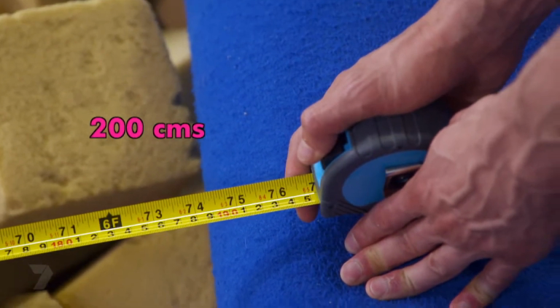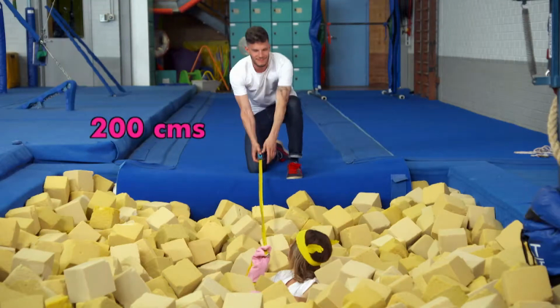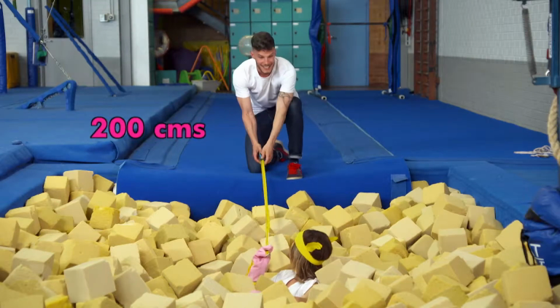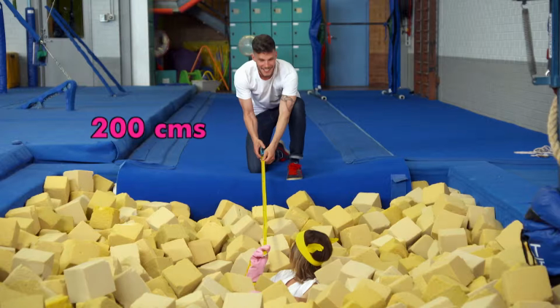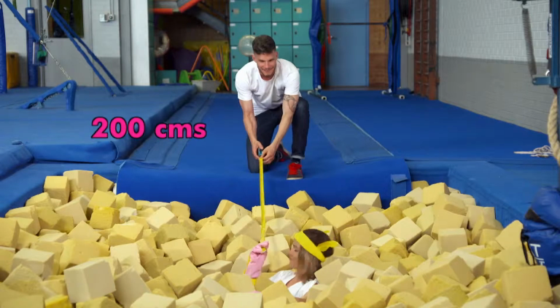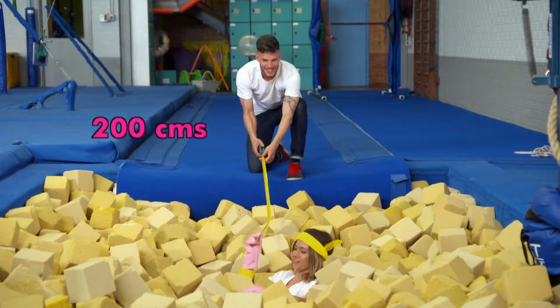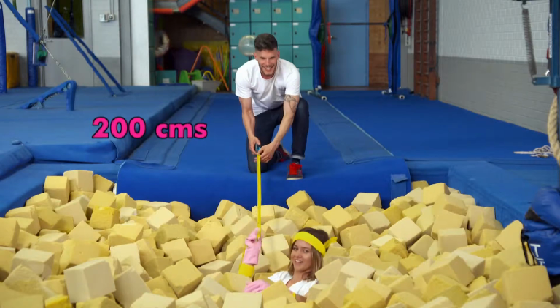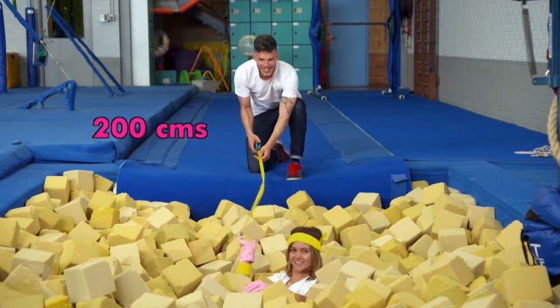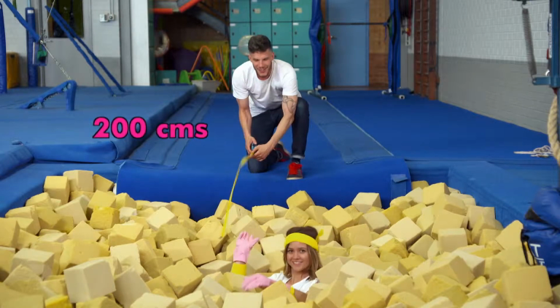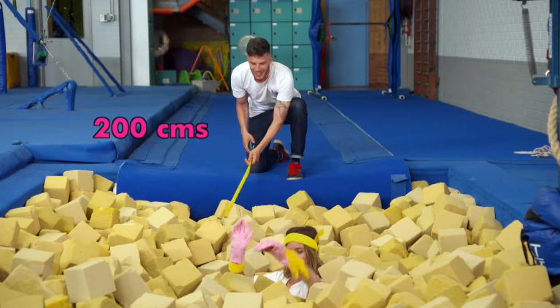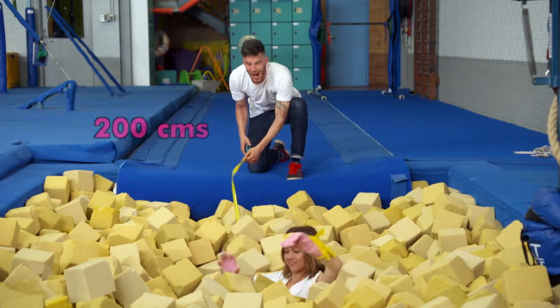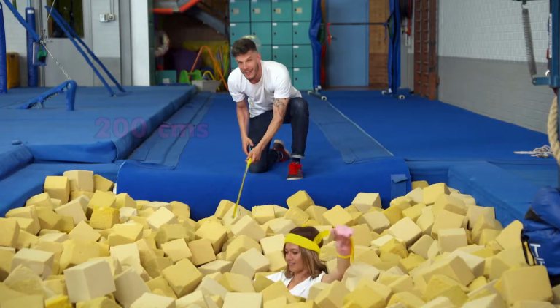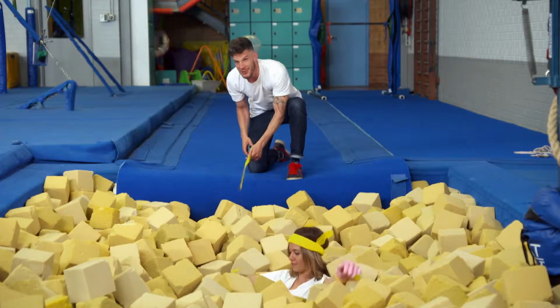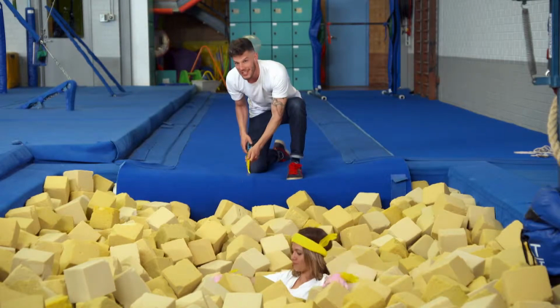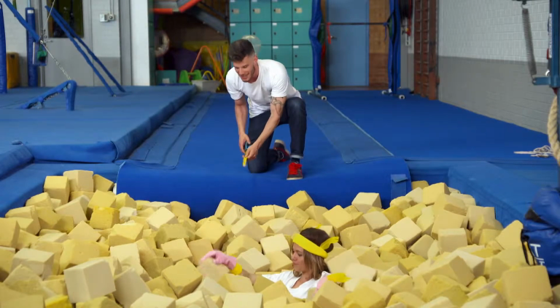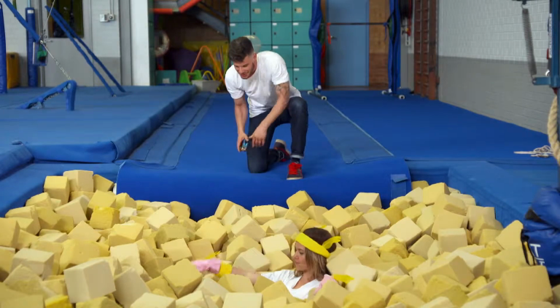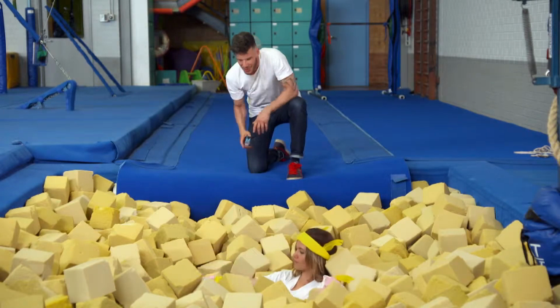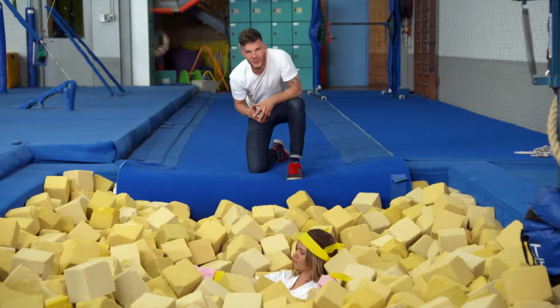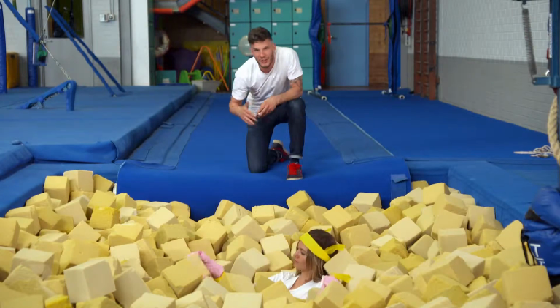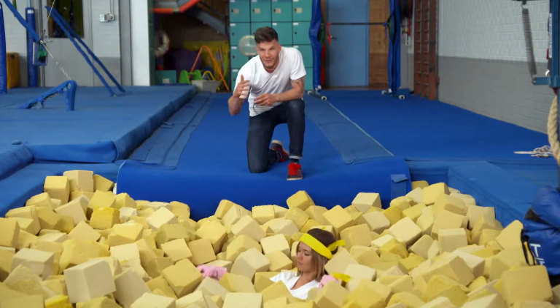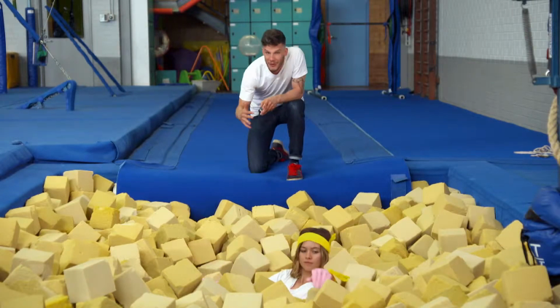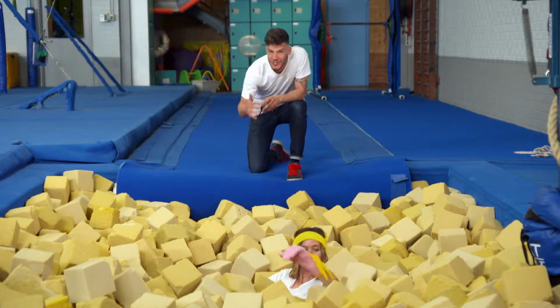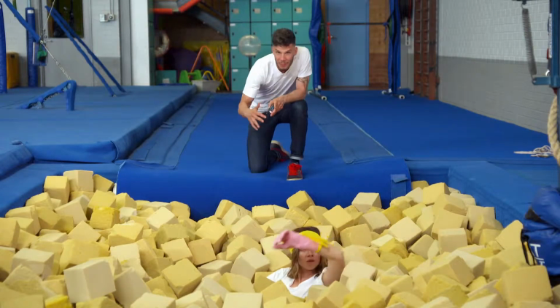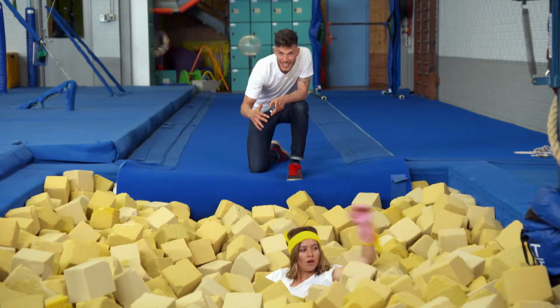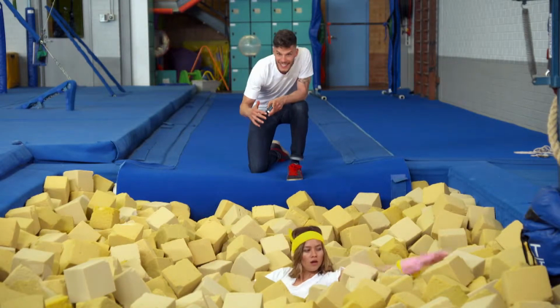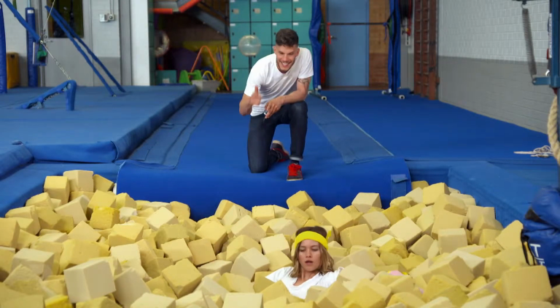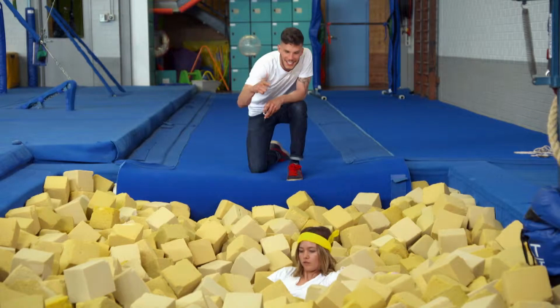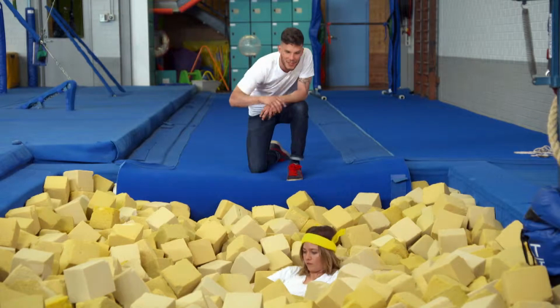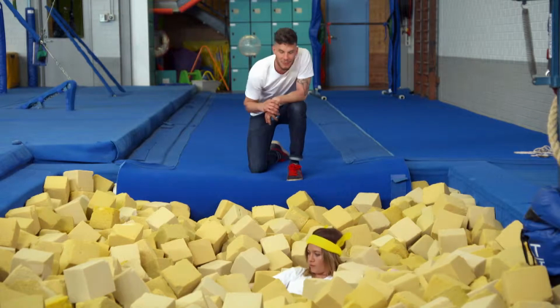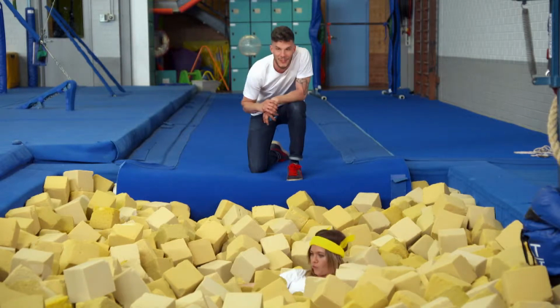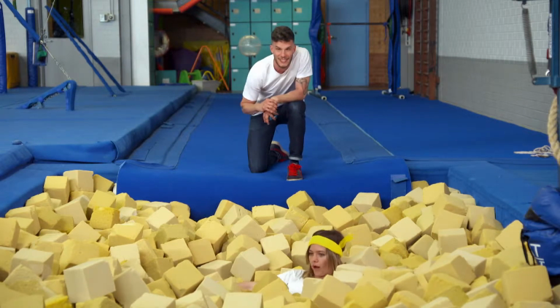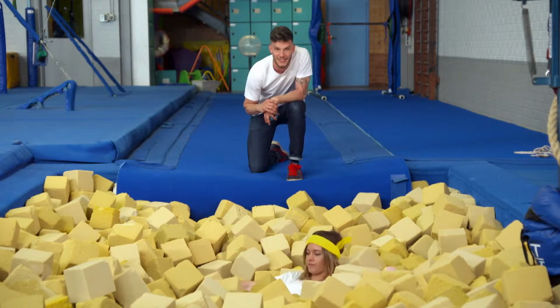Nice. Very nice. Up next on Get Clever, we try and use various jumping techniques and see if we can improve that distance.